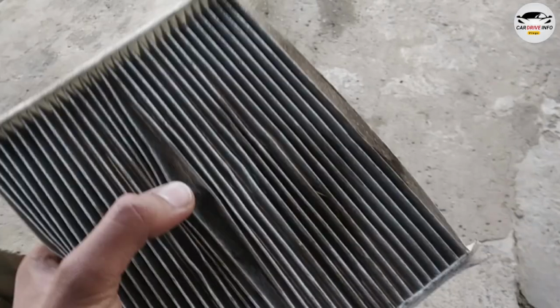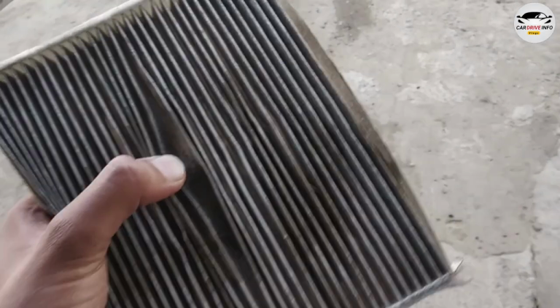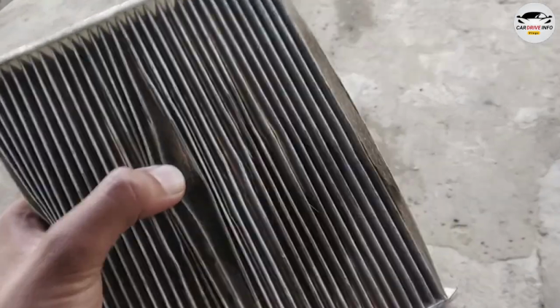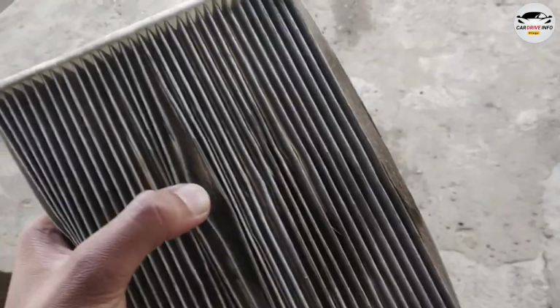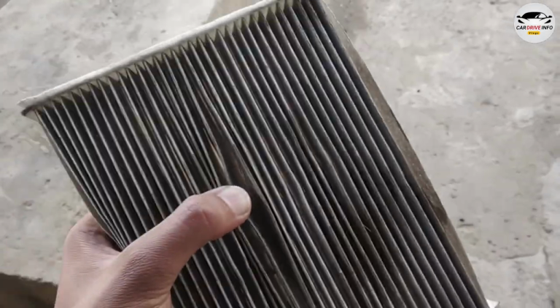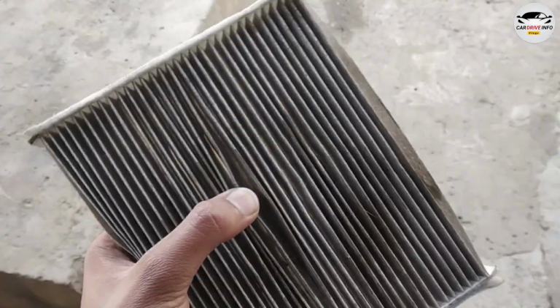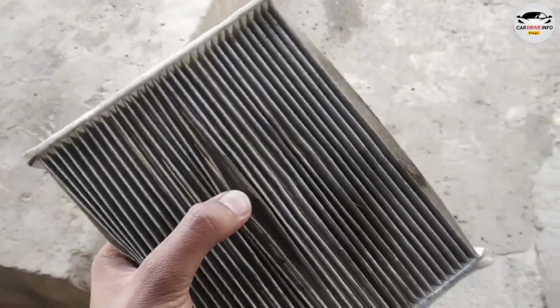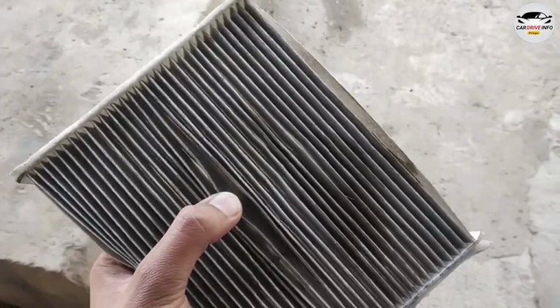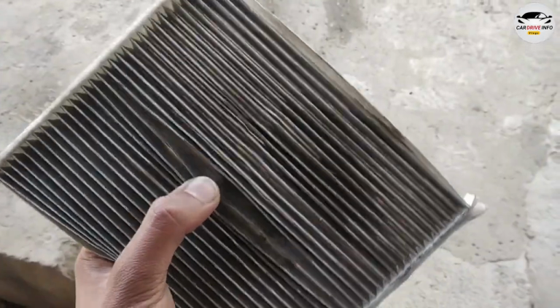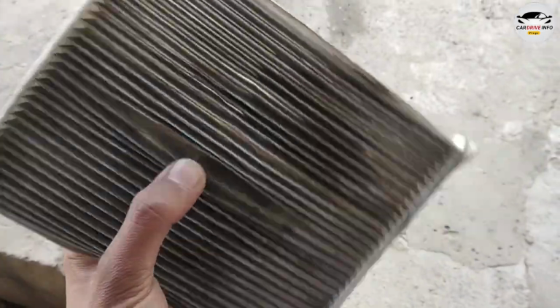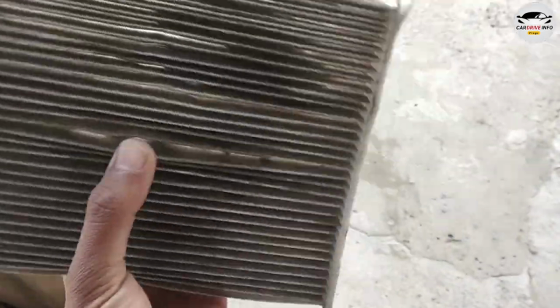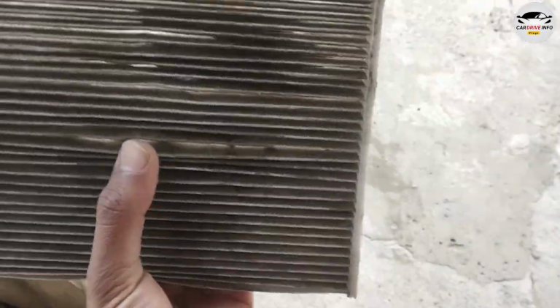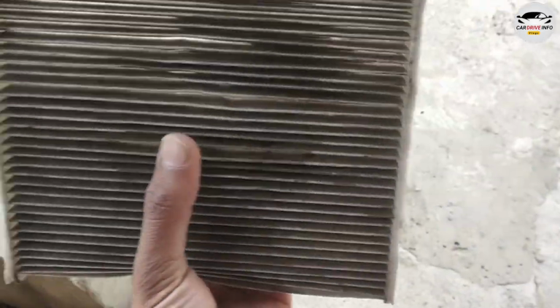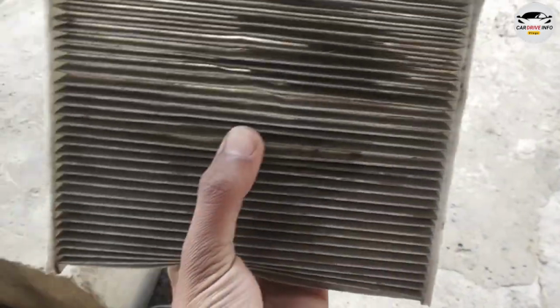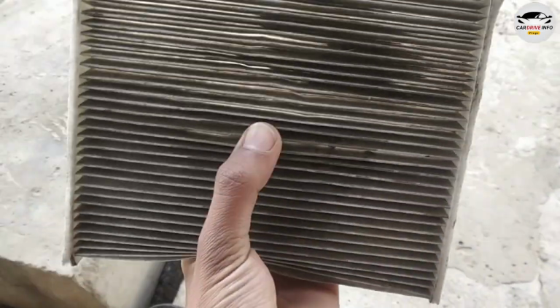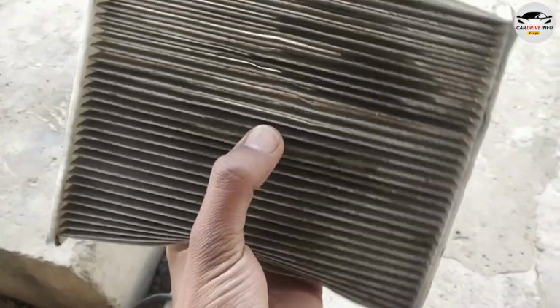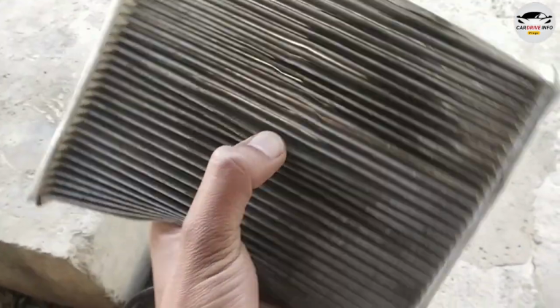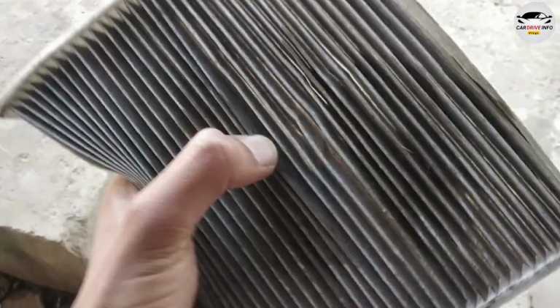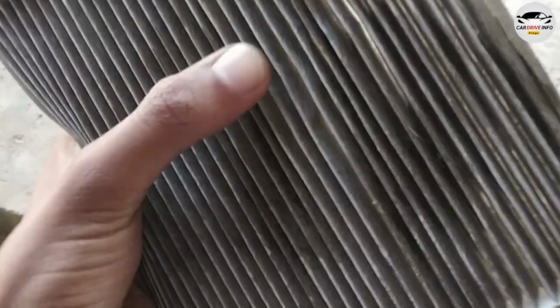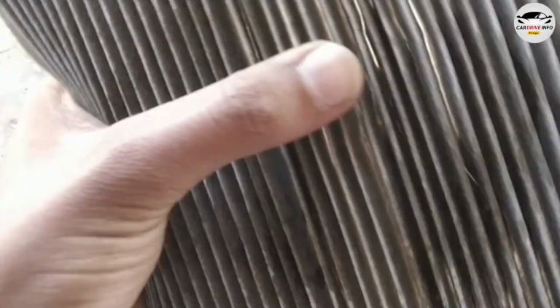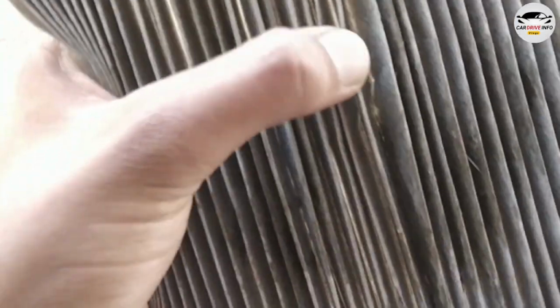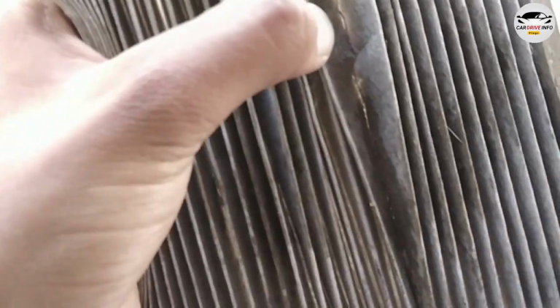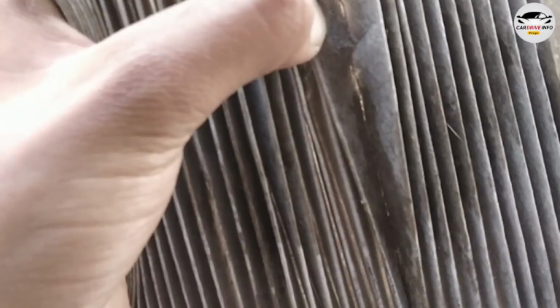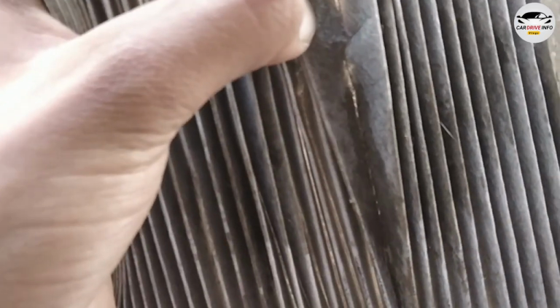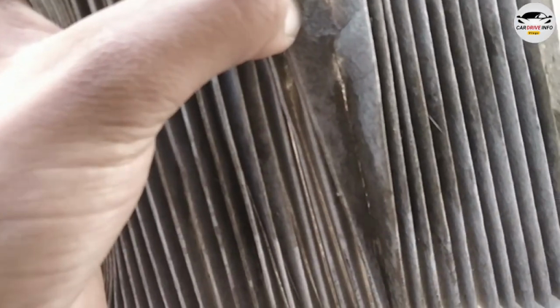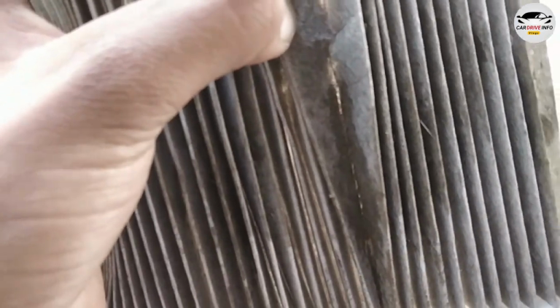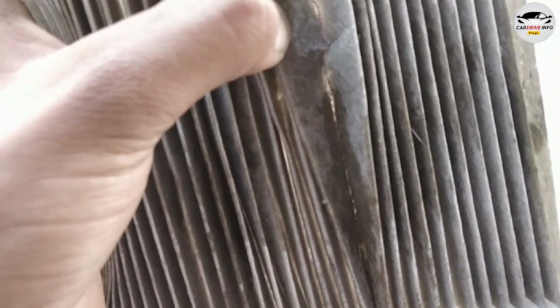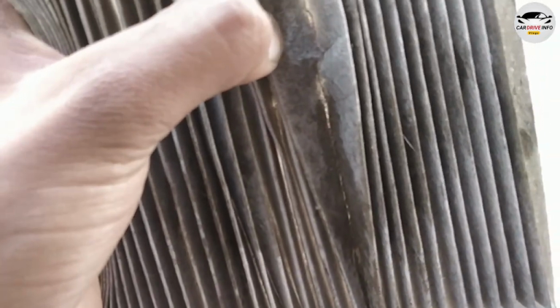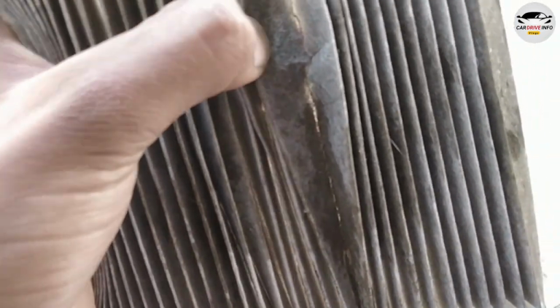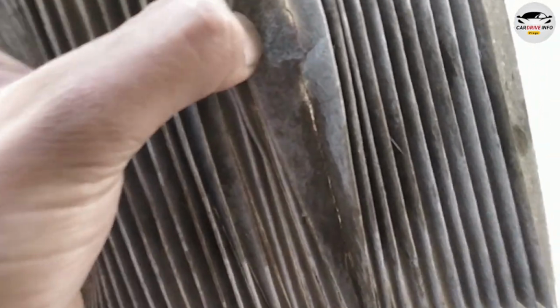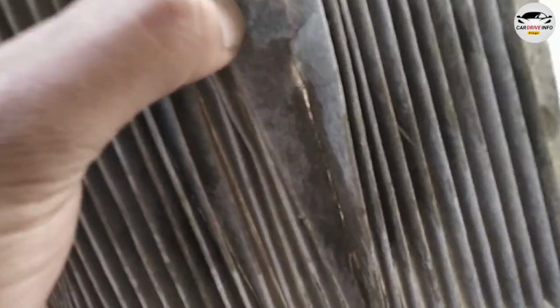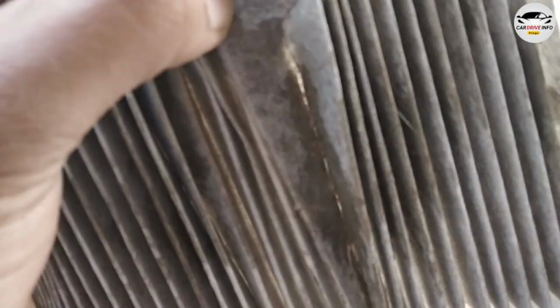This is the old cabin filter. It's in bad condition.